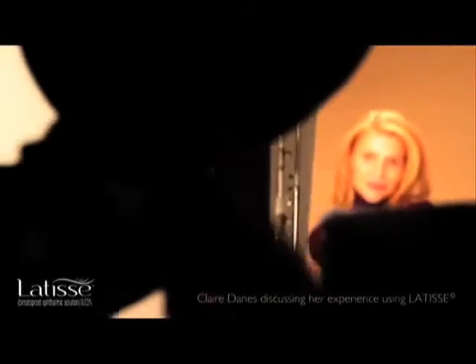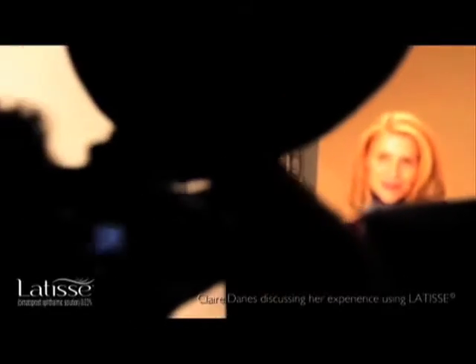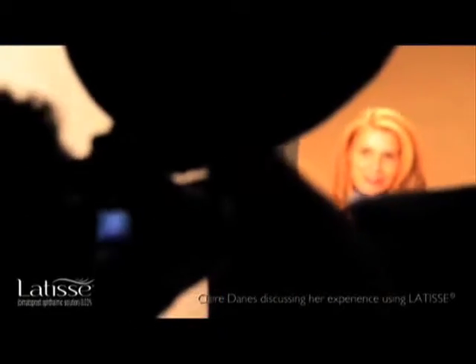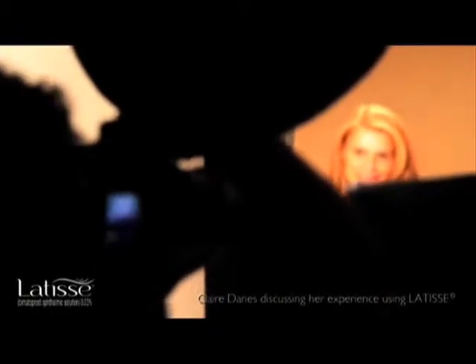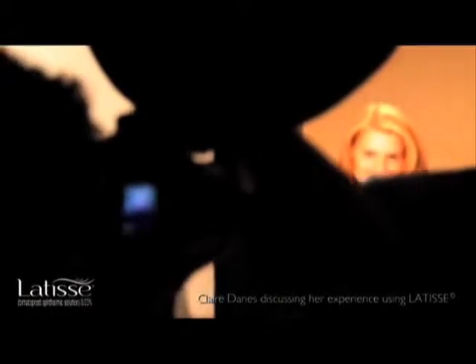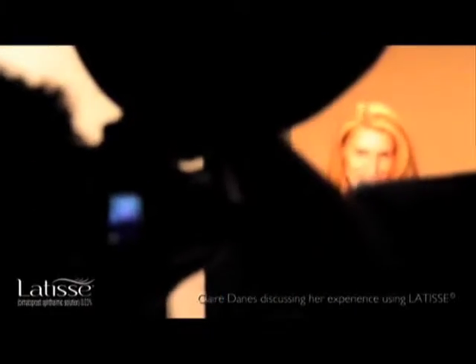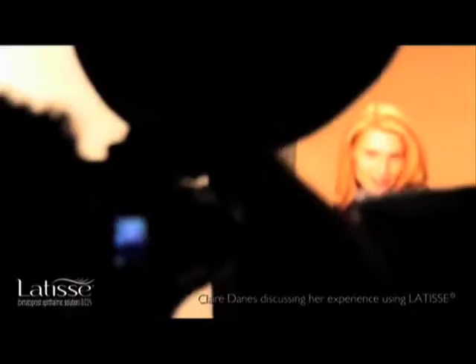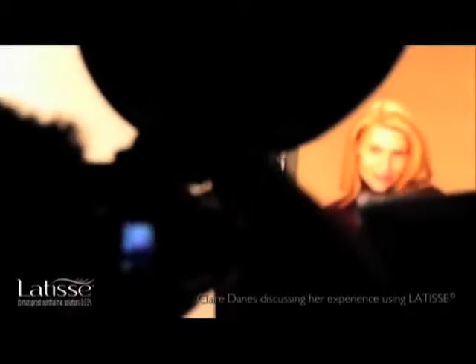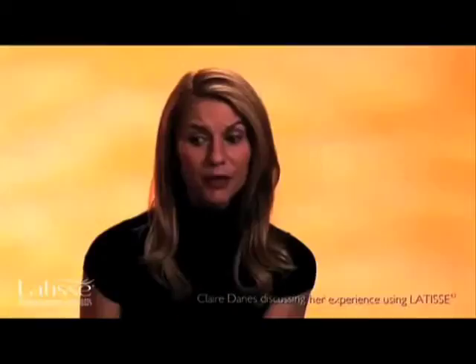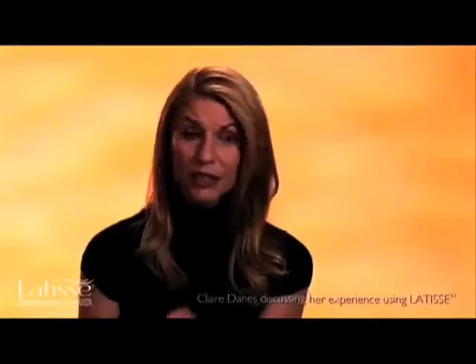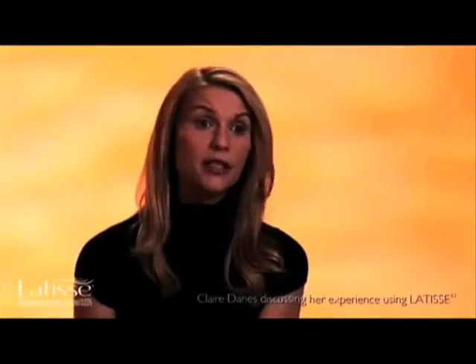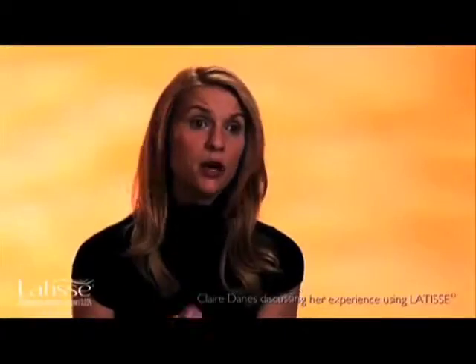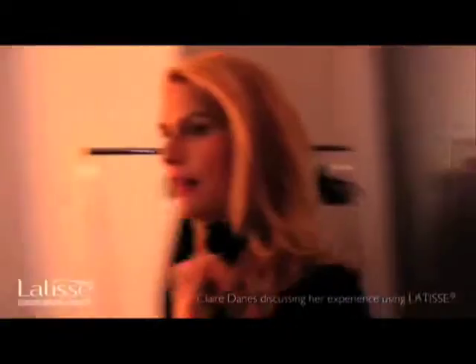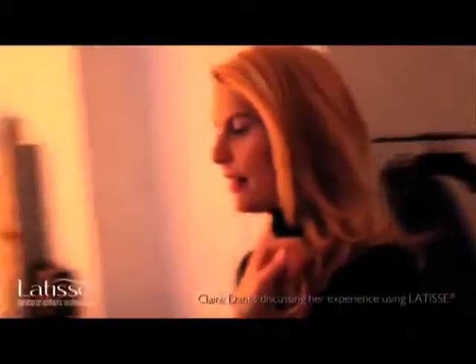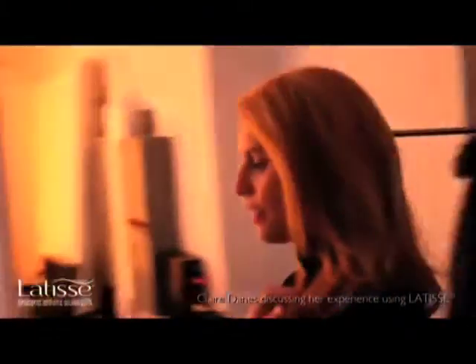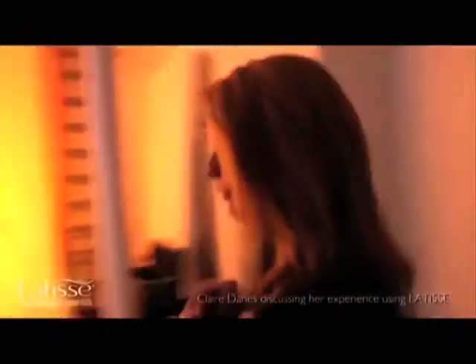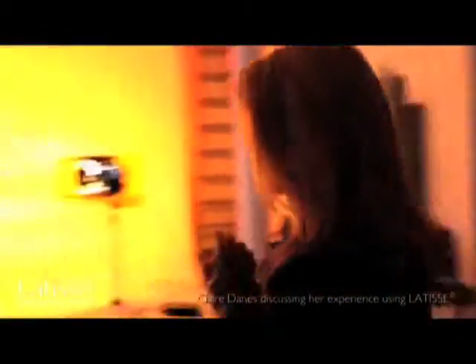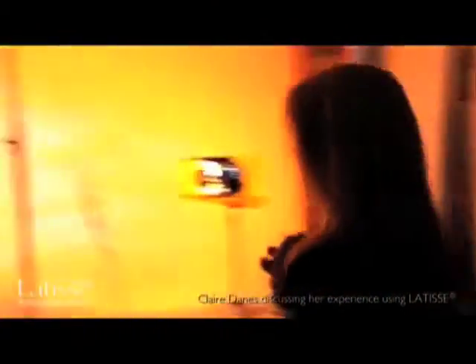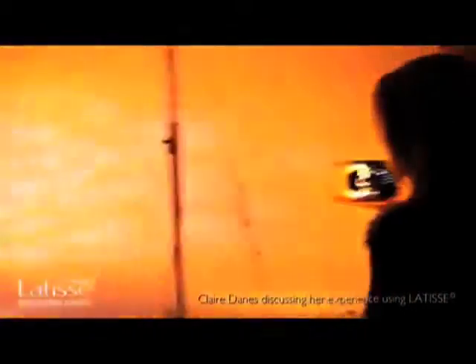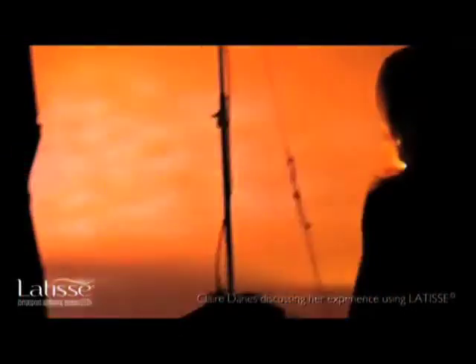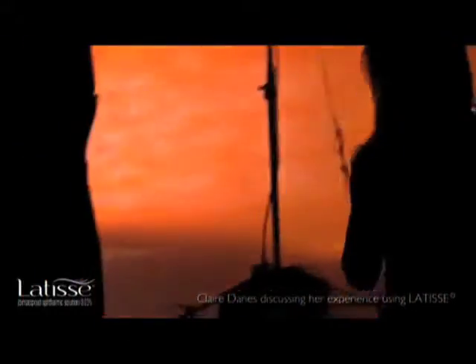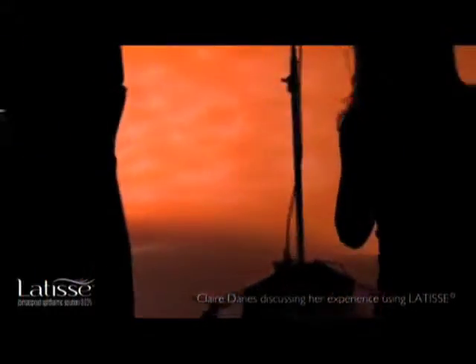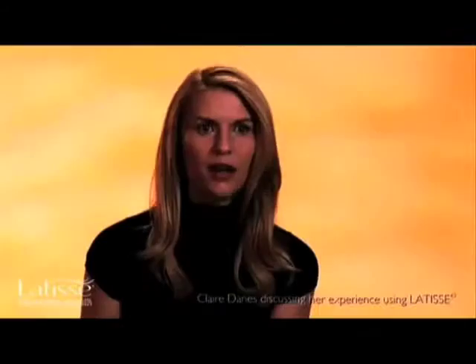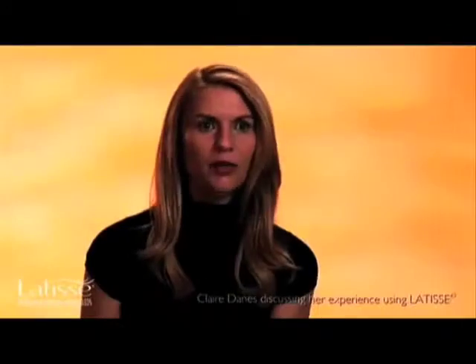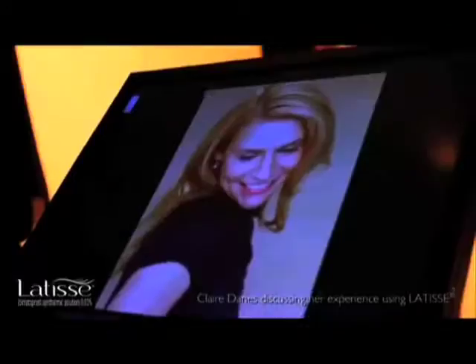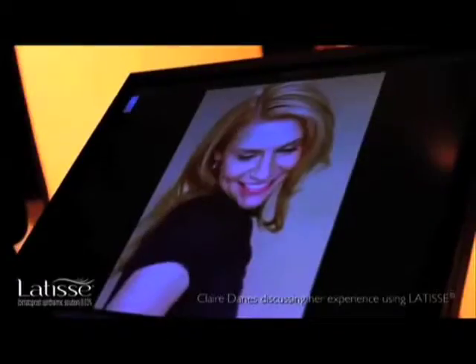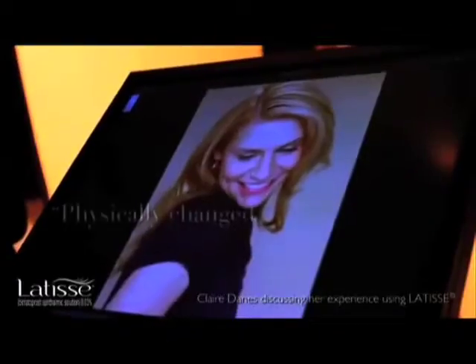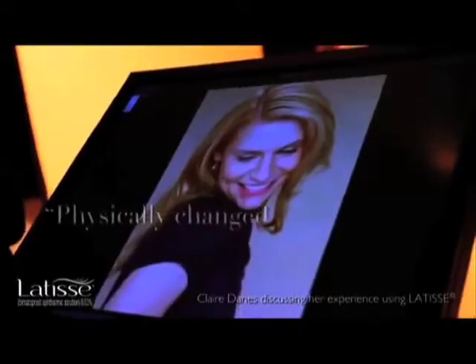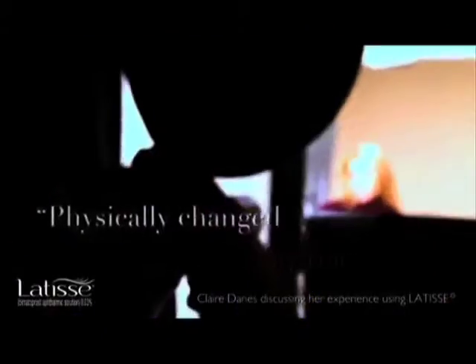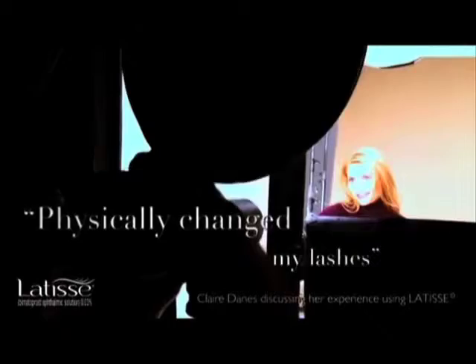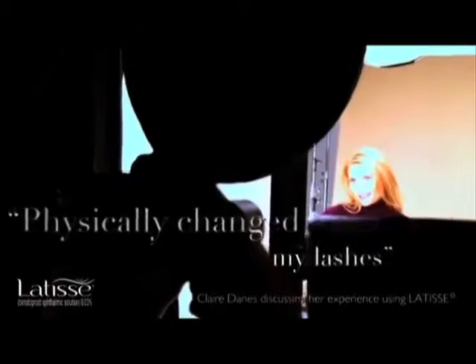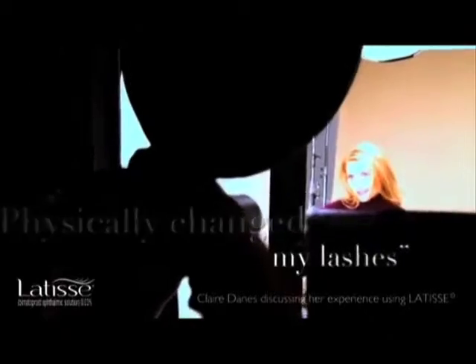I just encourage other people to do the same — to talk to their doctor and do the research. Lattice is the only FDA approved product I've used that has physically changed my lashes.